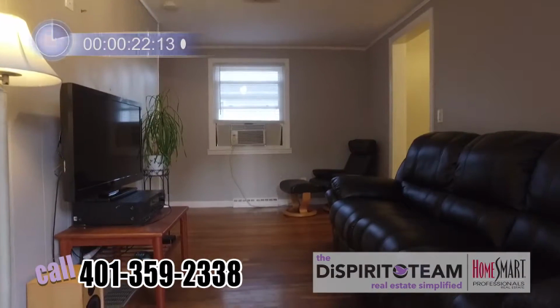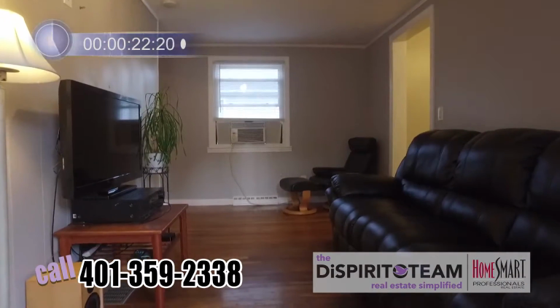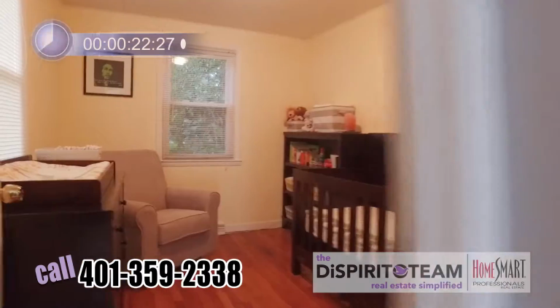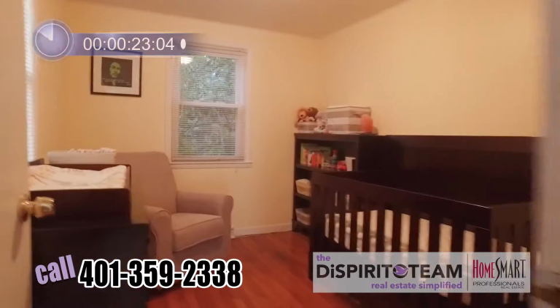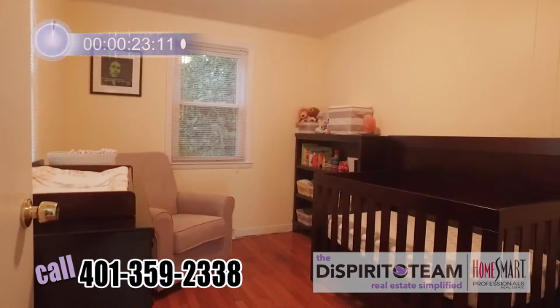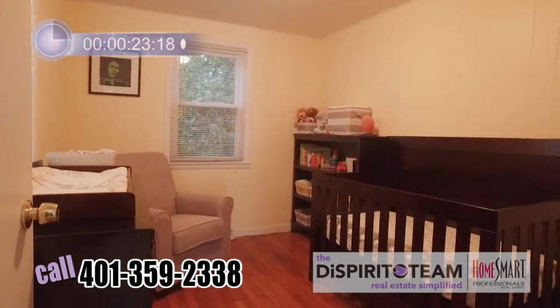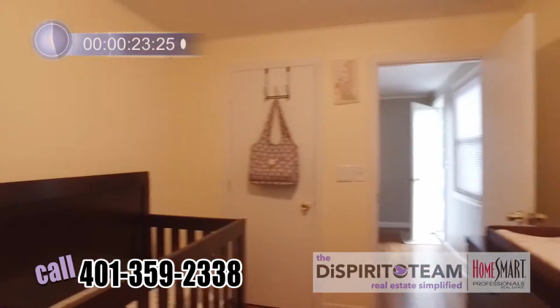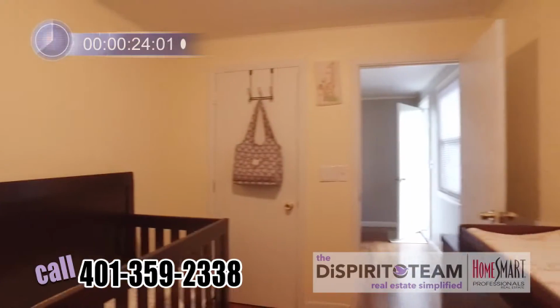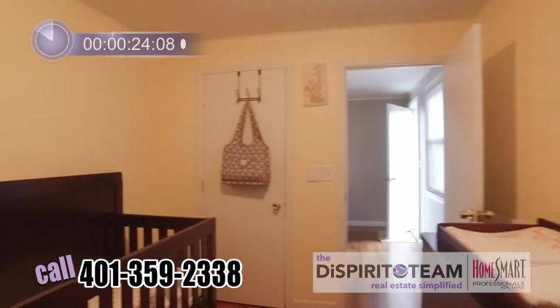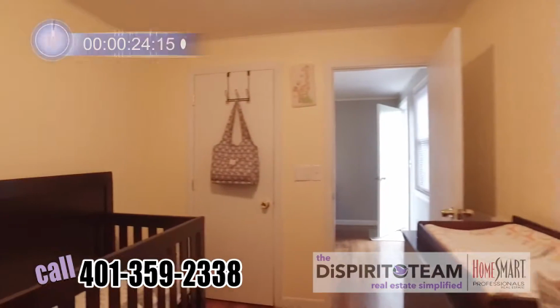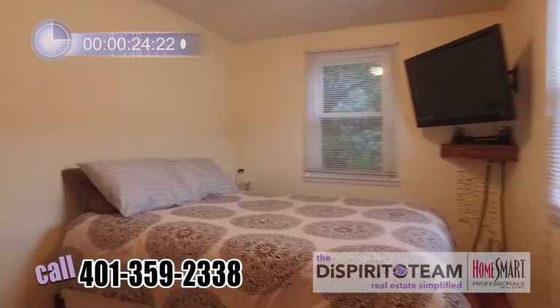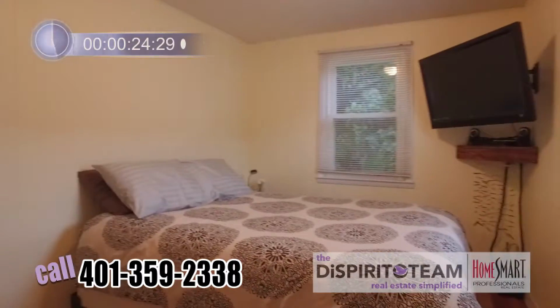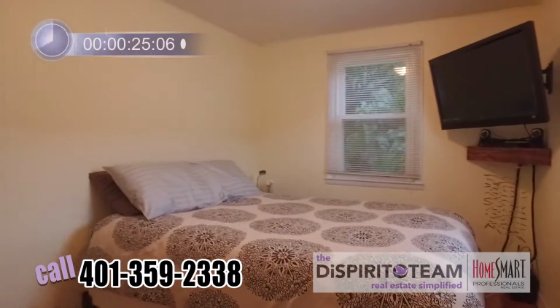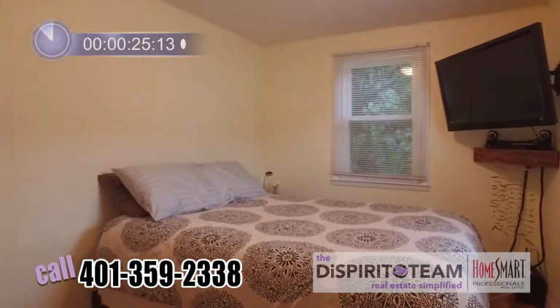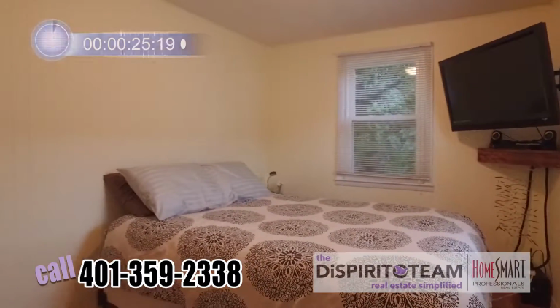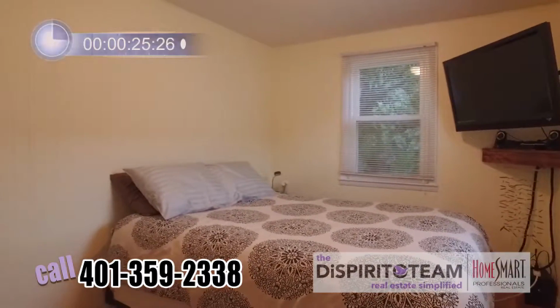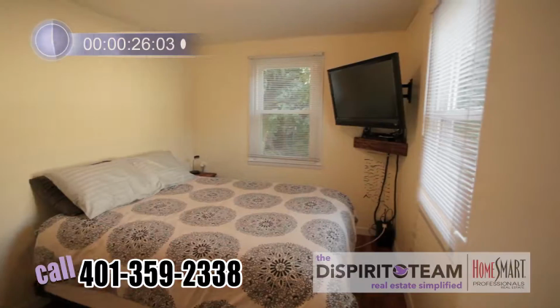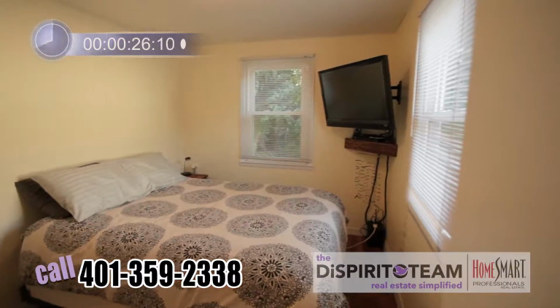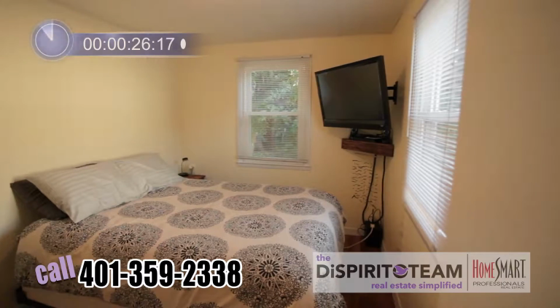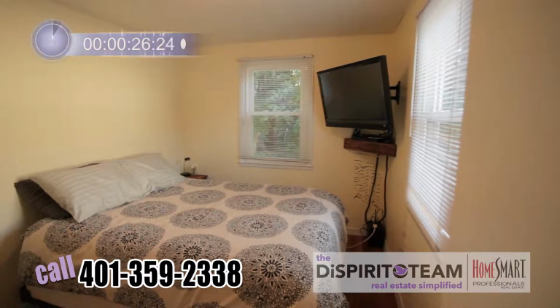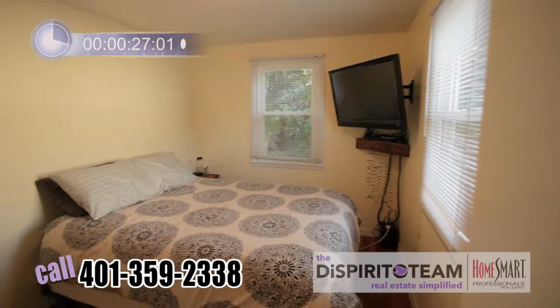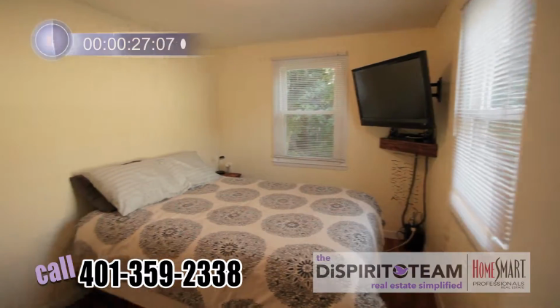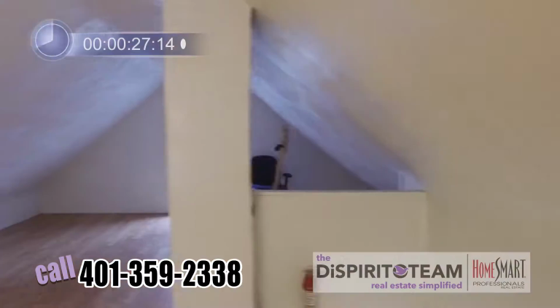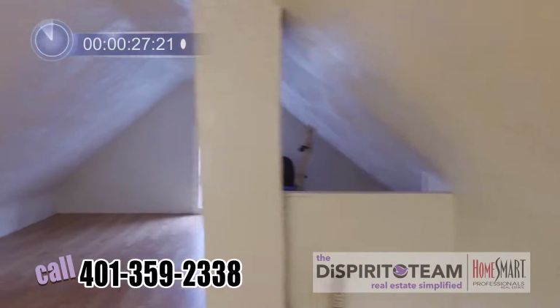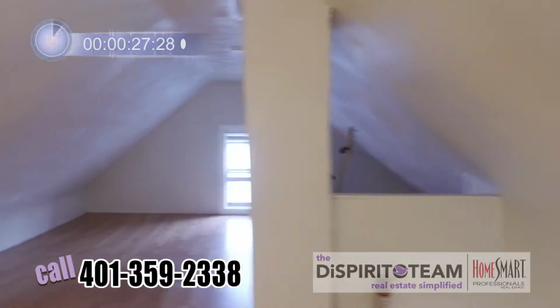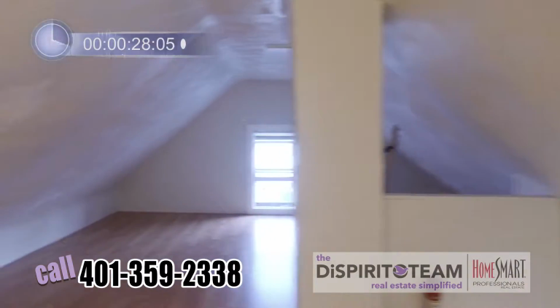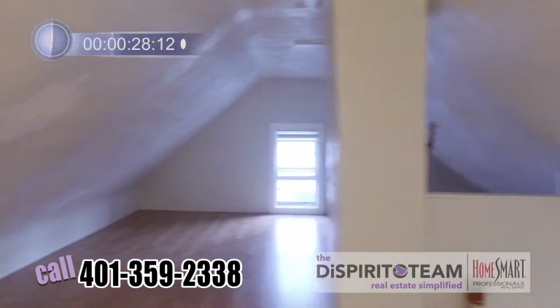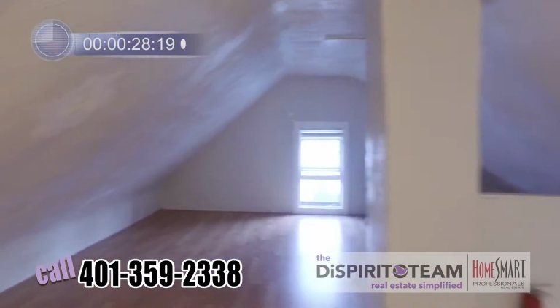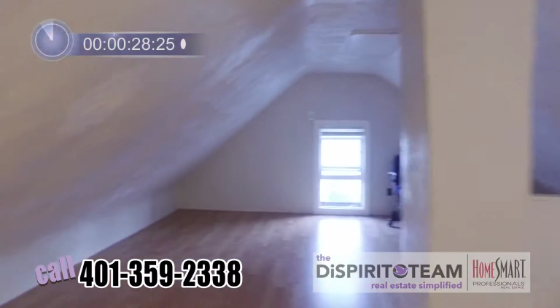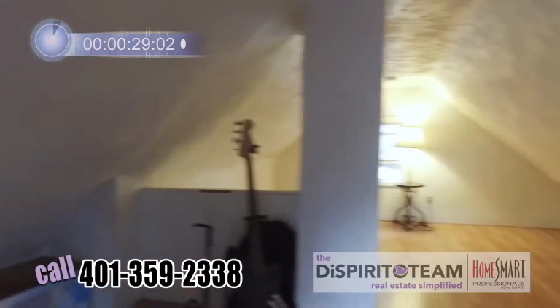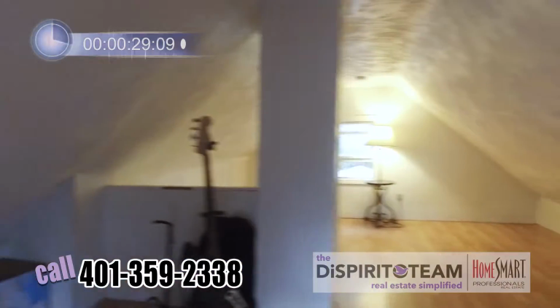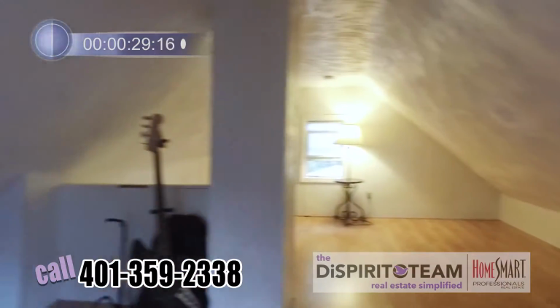Check out these lovely bedrooms, both complete with hardwood floors. And don't forget this house has brand new windows. And here we are in the third bedroom.